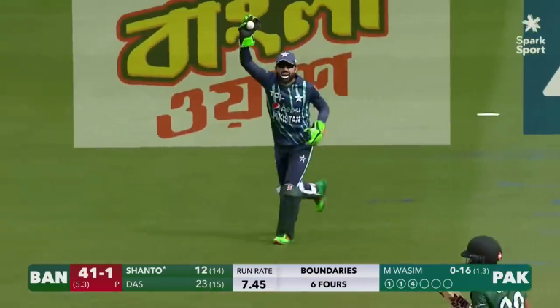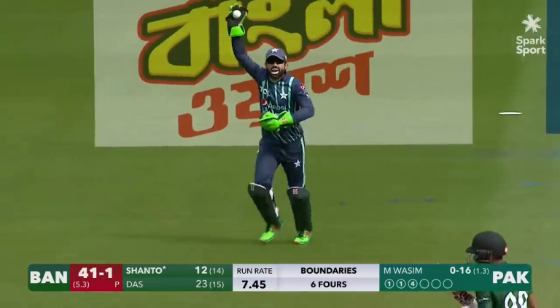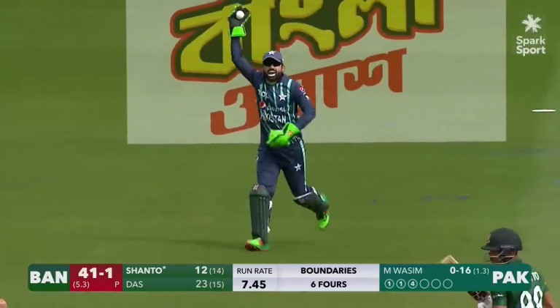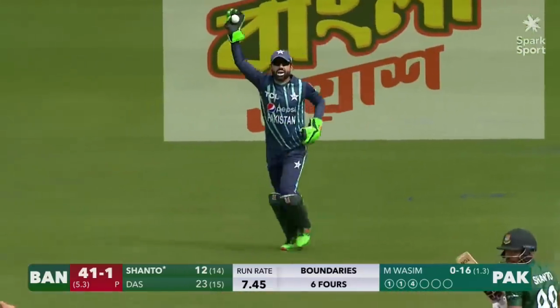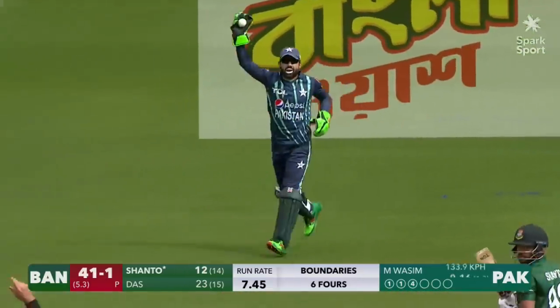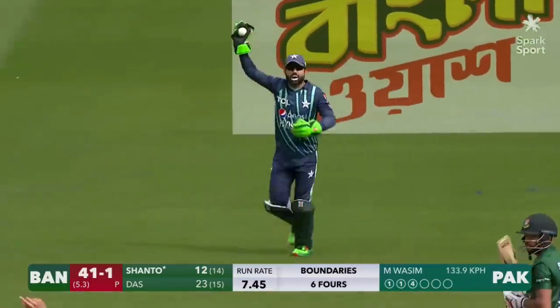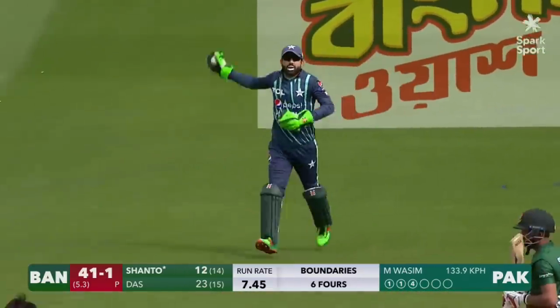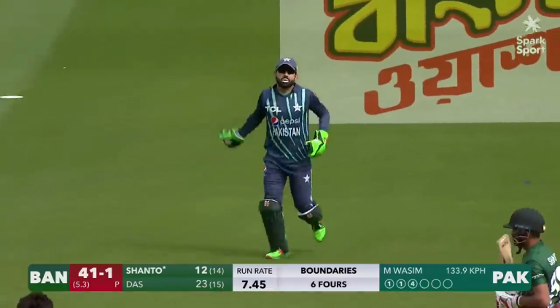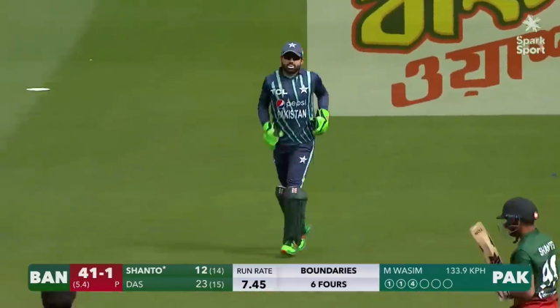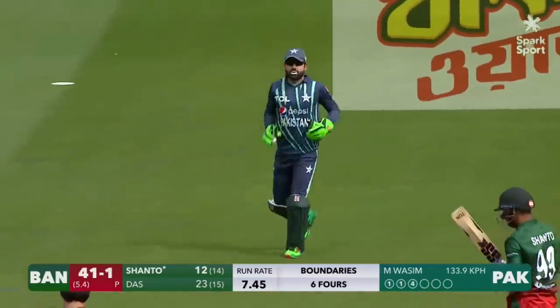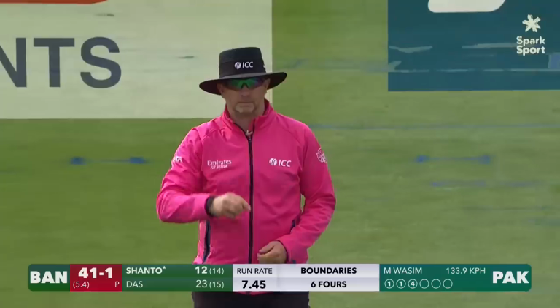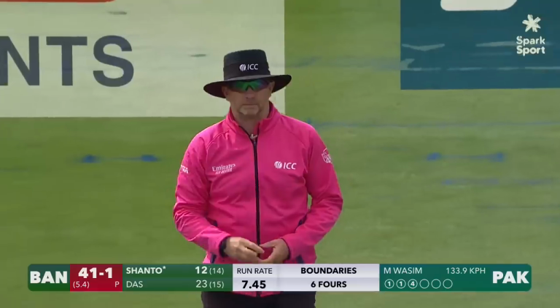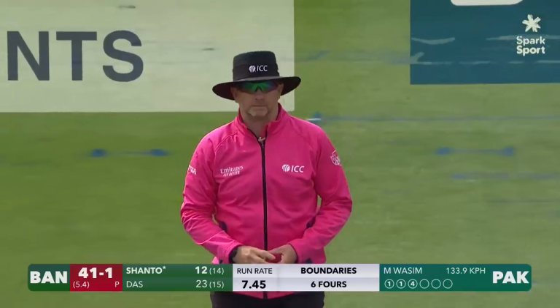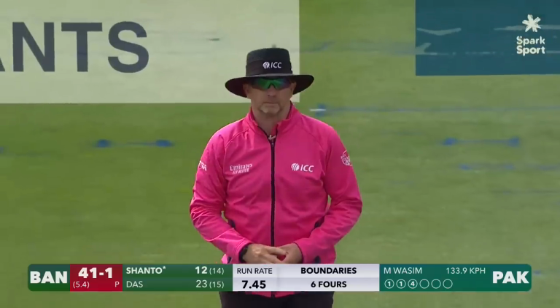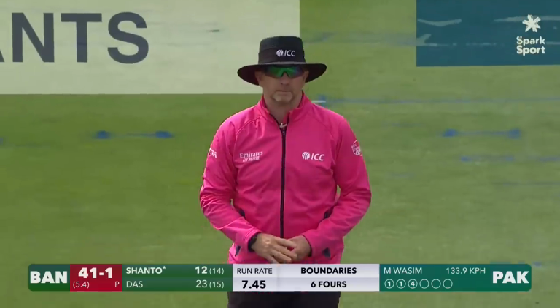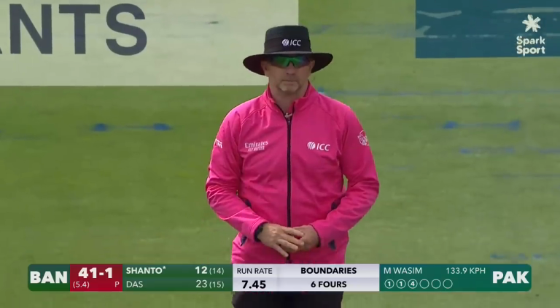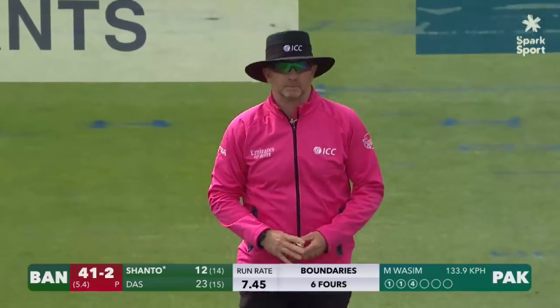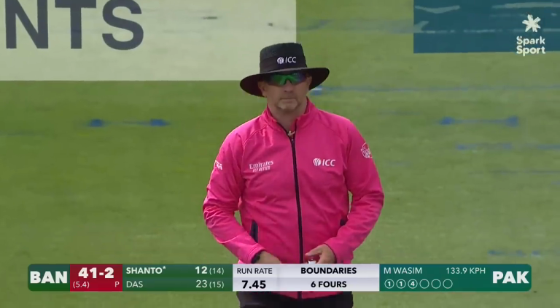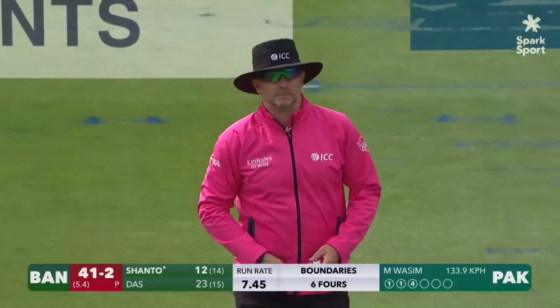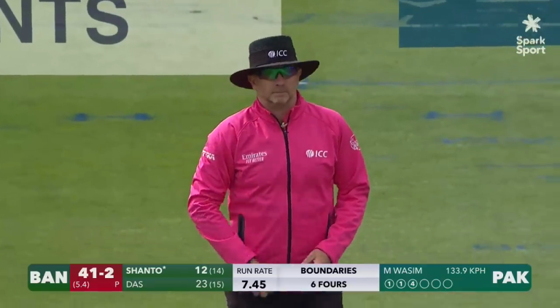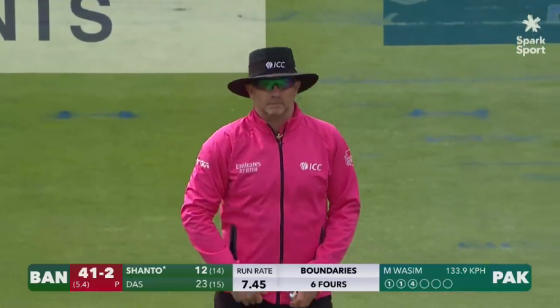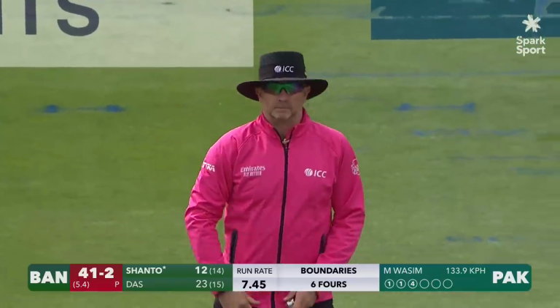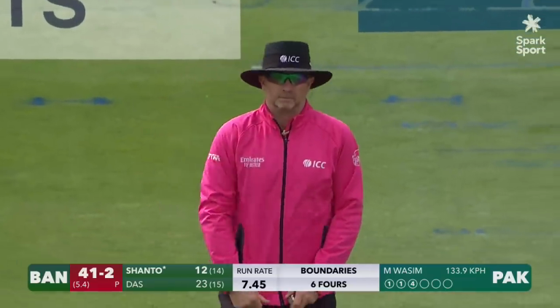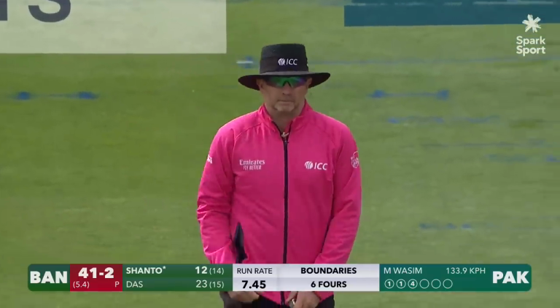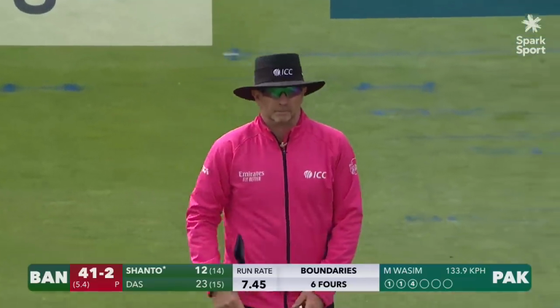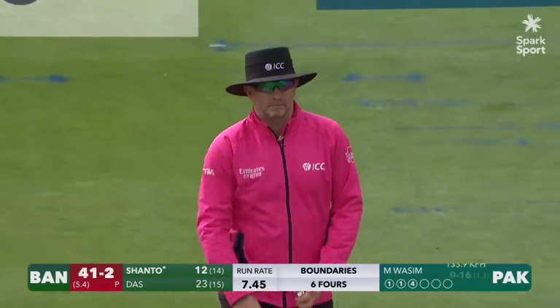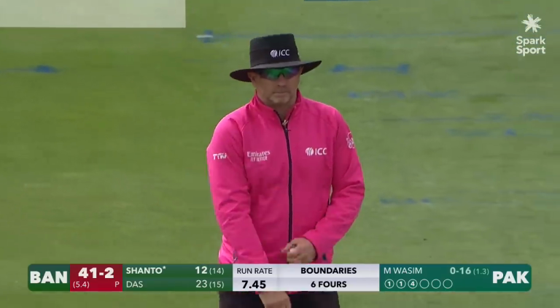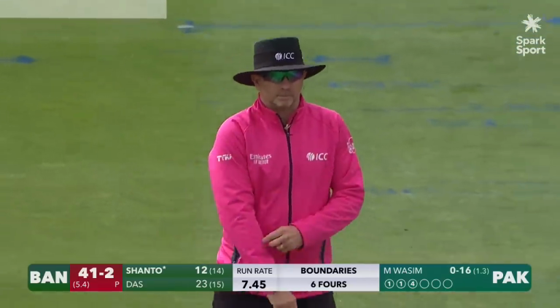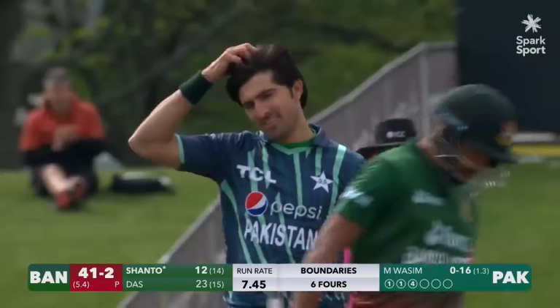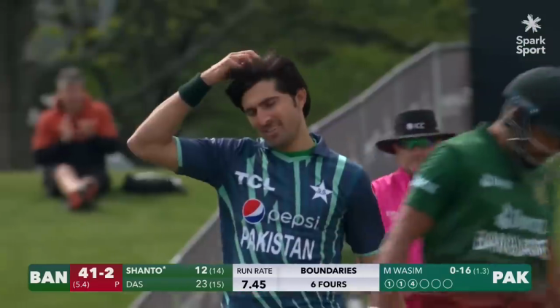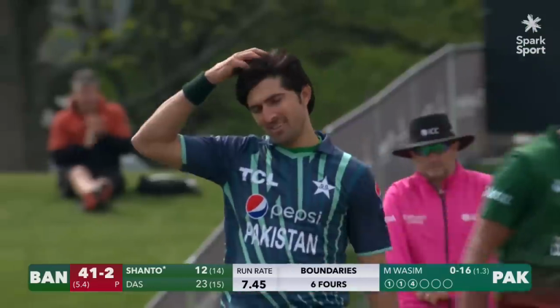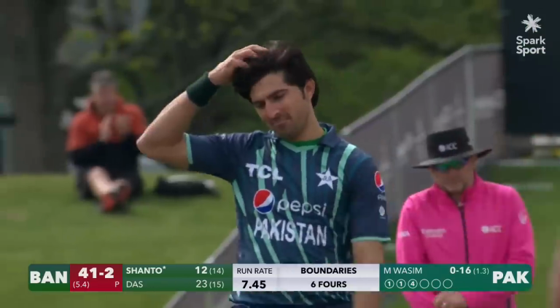That's come off the glove, has it? And it's gone. Wayne Knights with an easy decision to make.